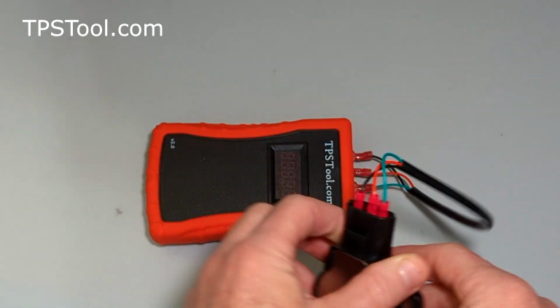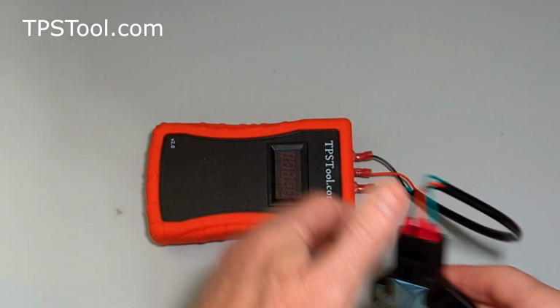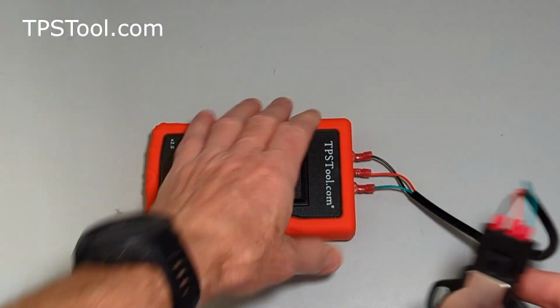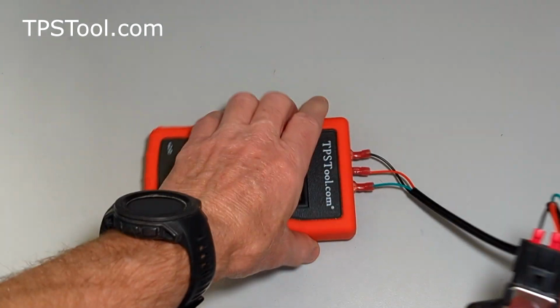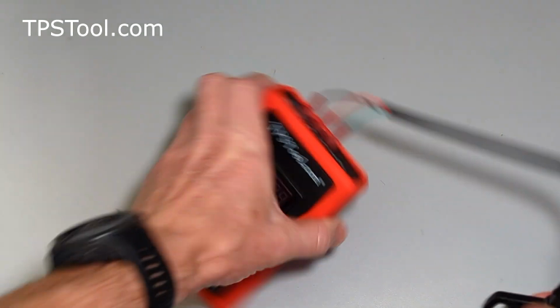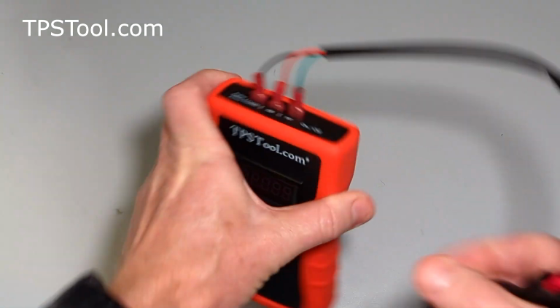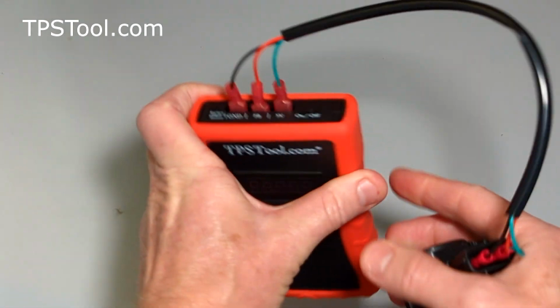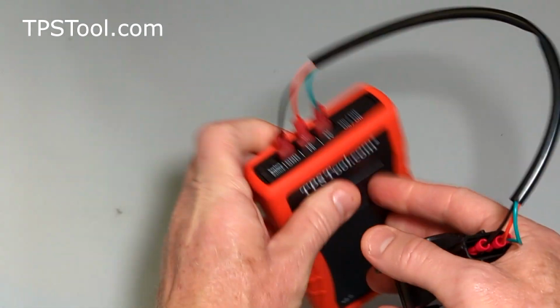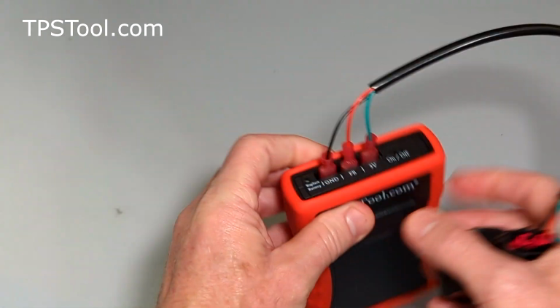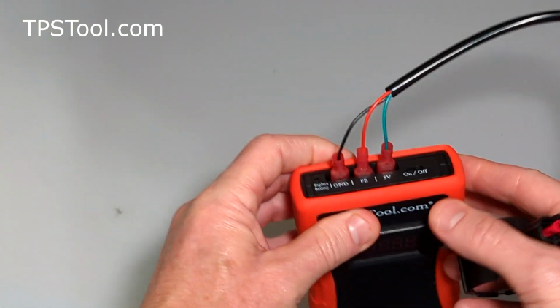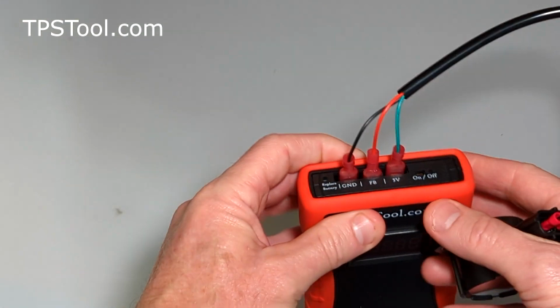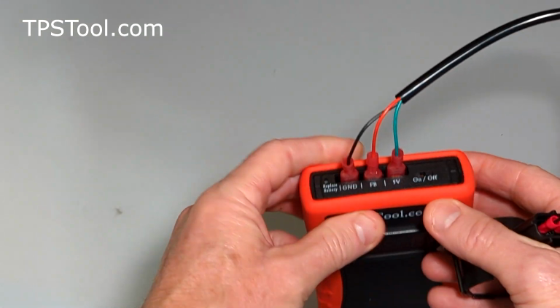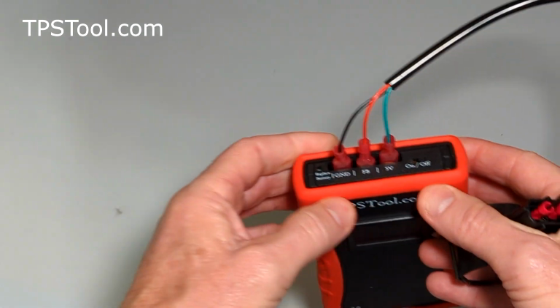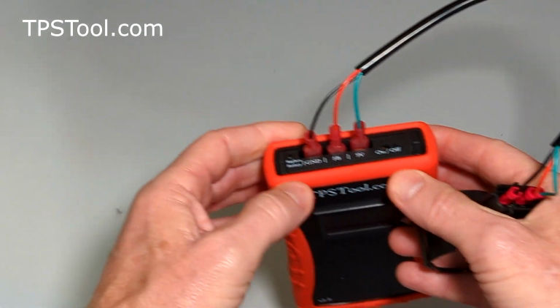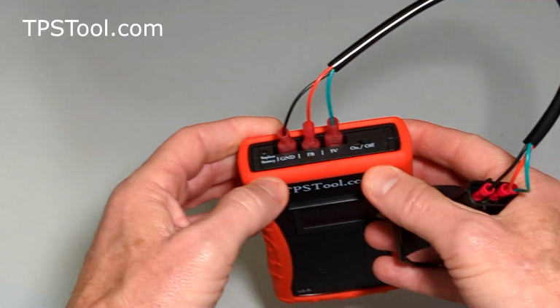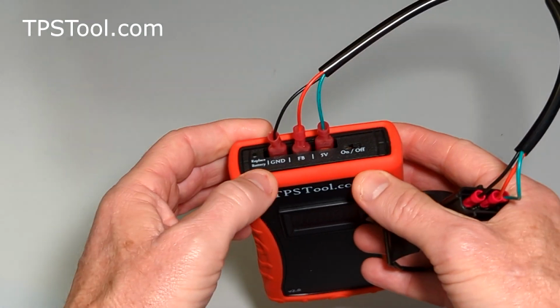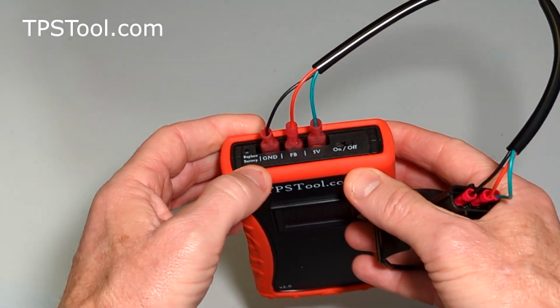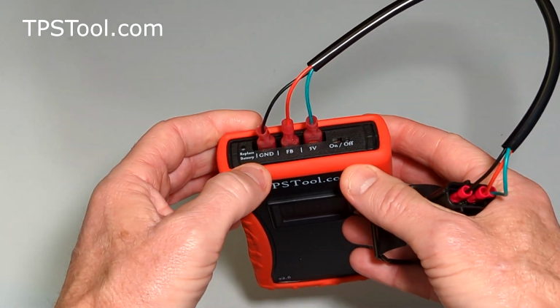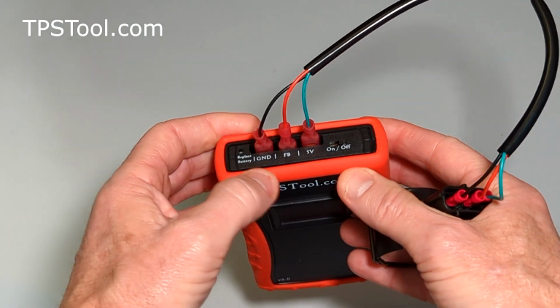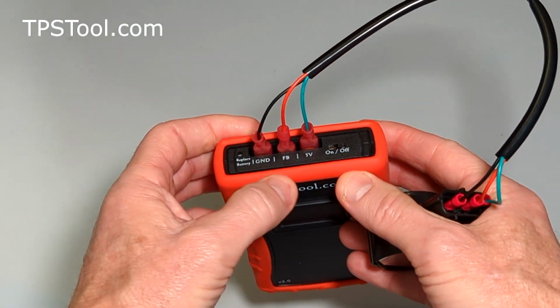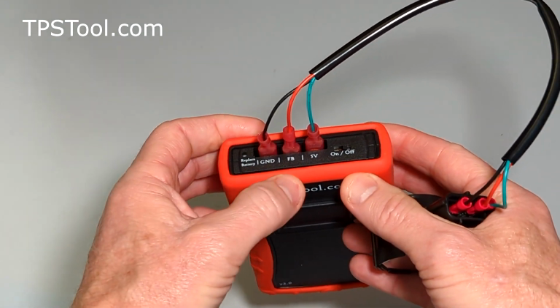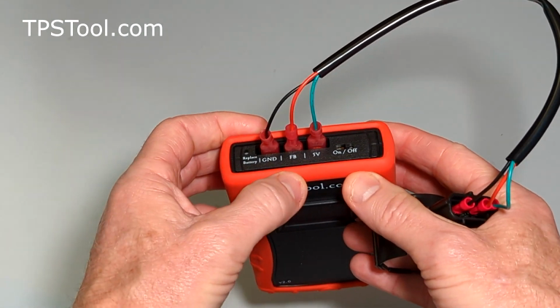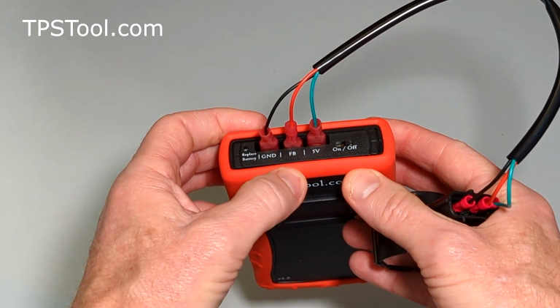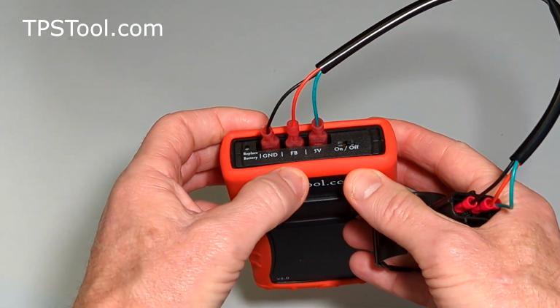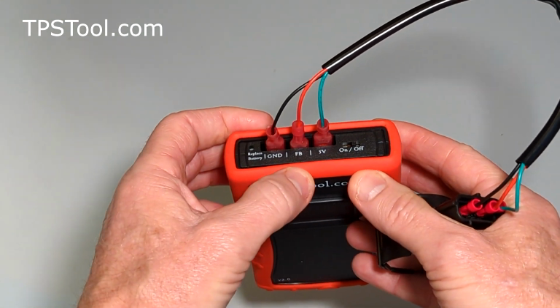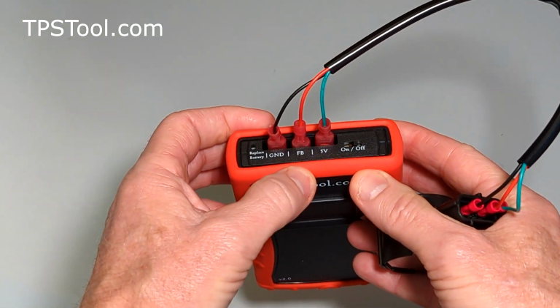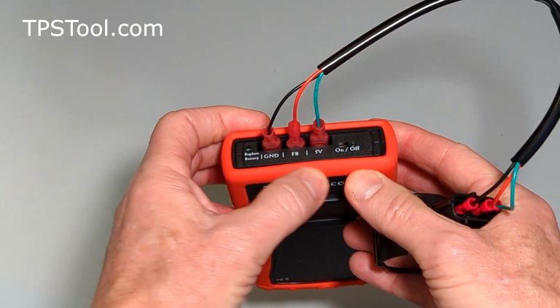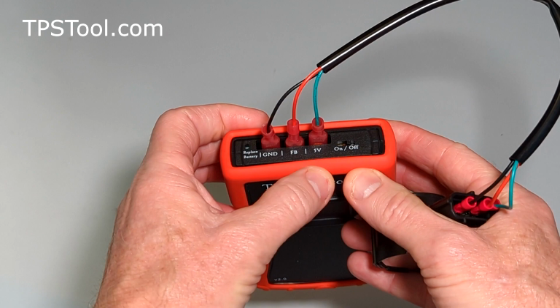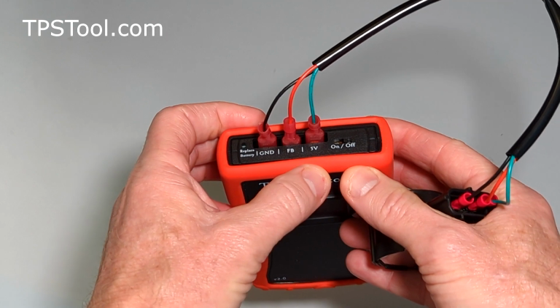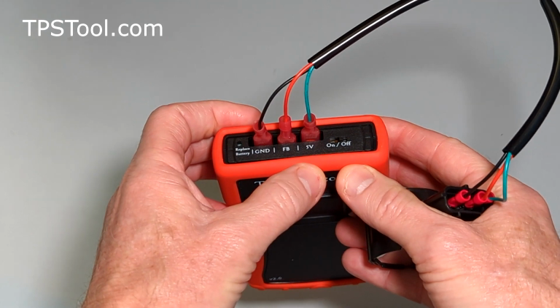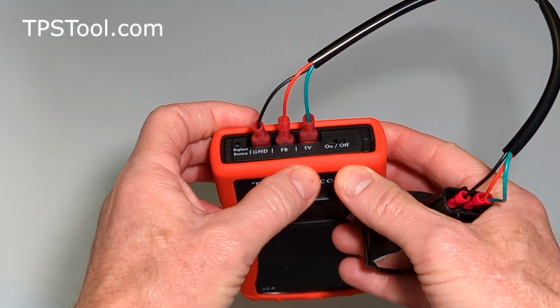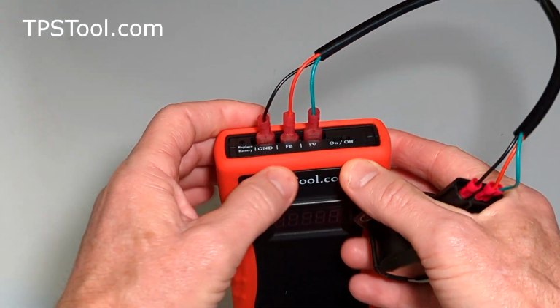And to the tool, we're going to wire it this way: black in ground, red in FBR feedback, and green in 5 volts.